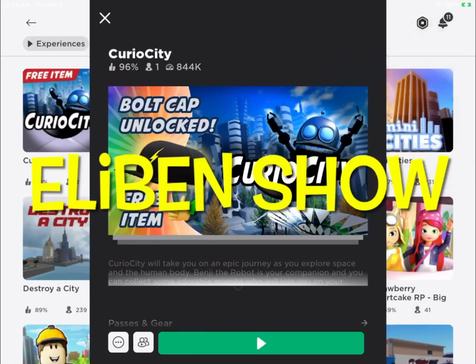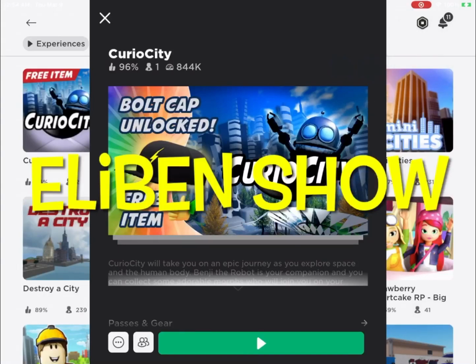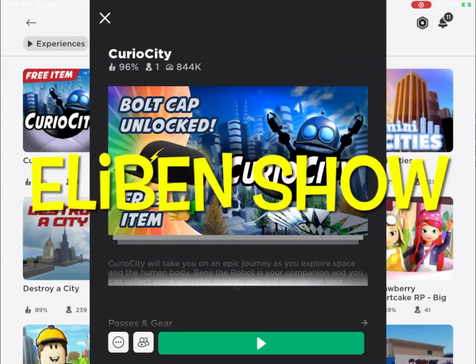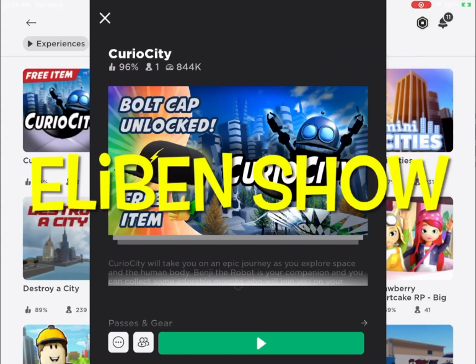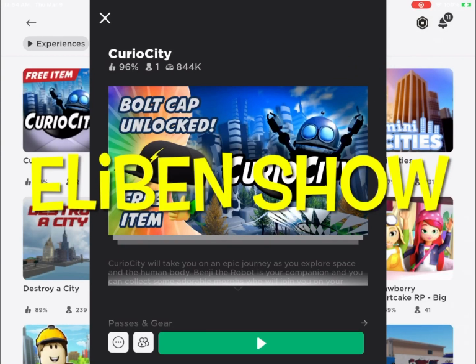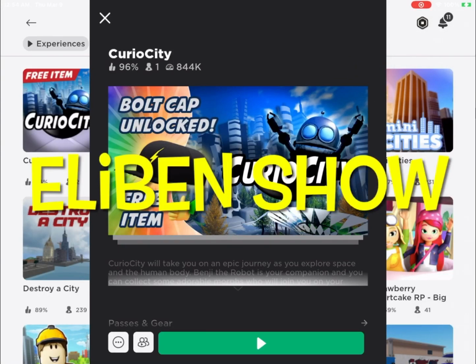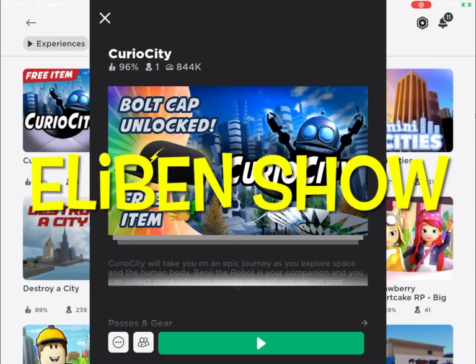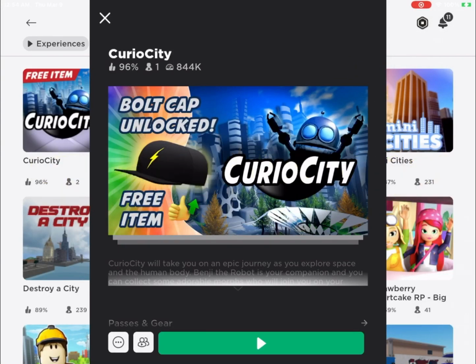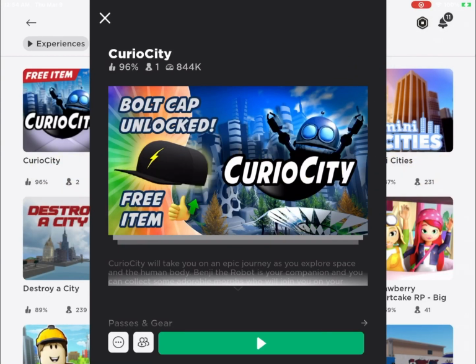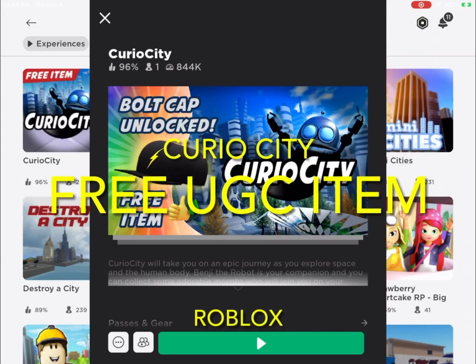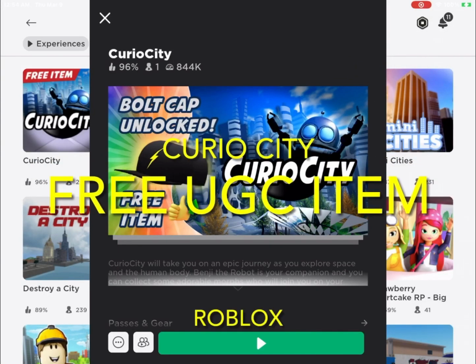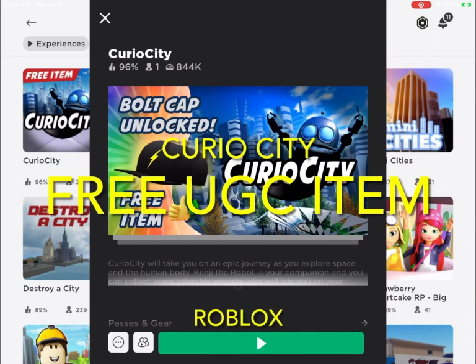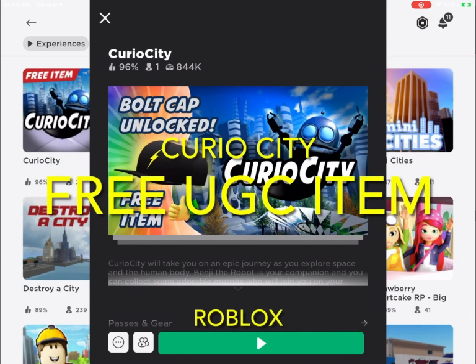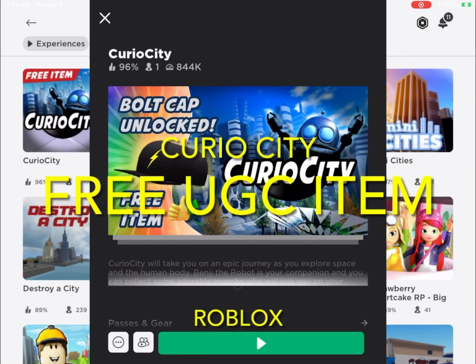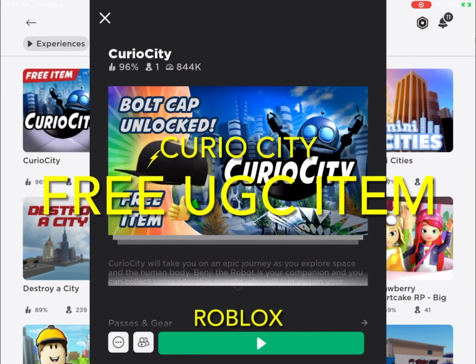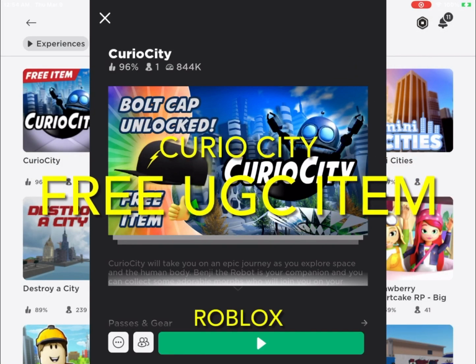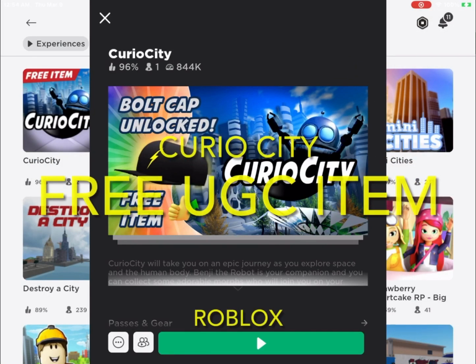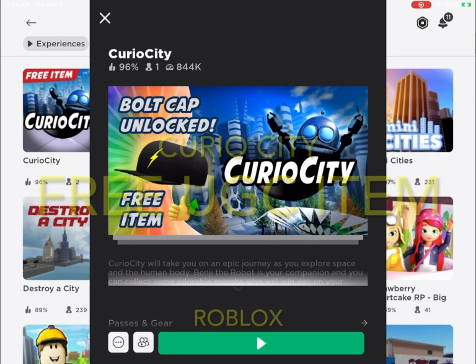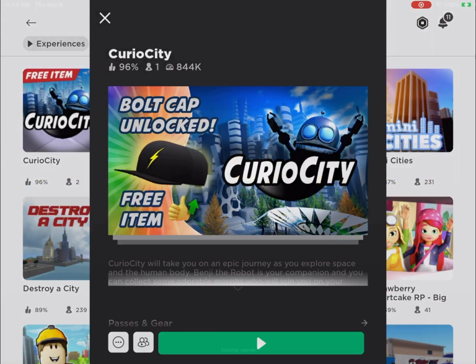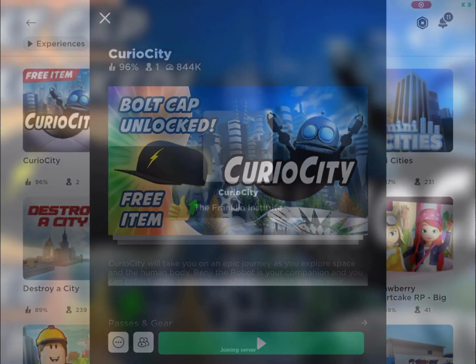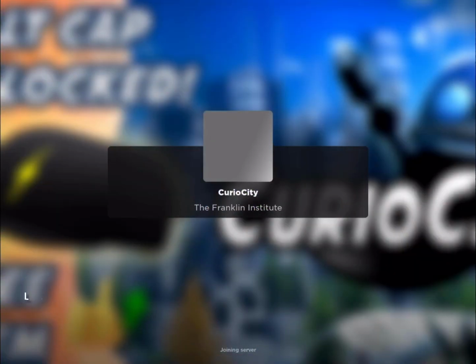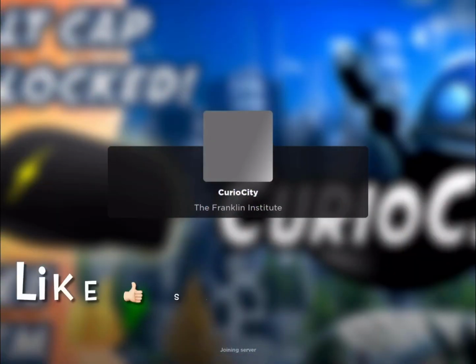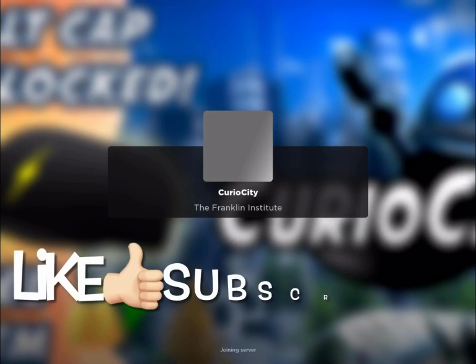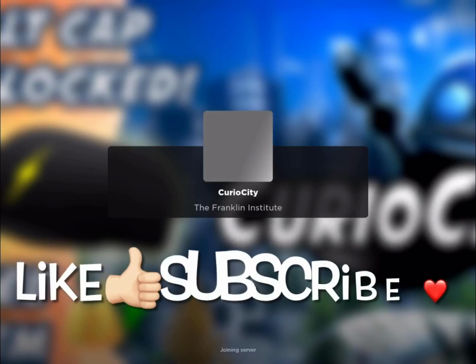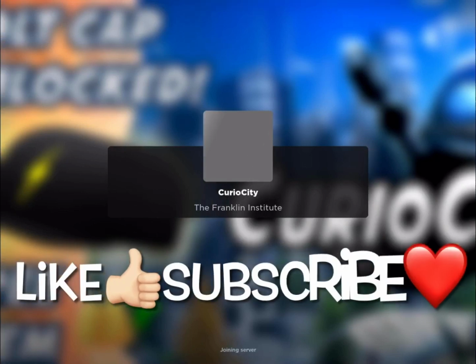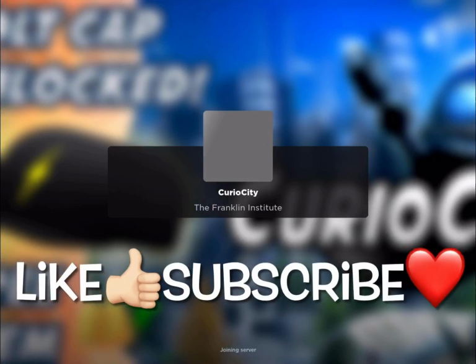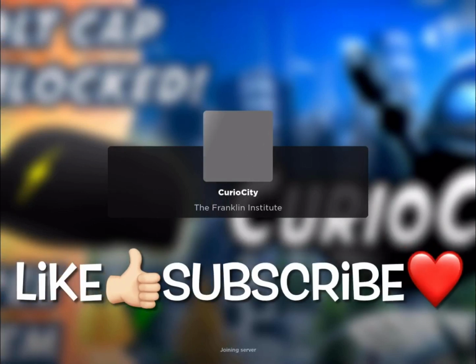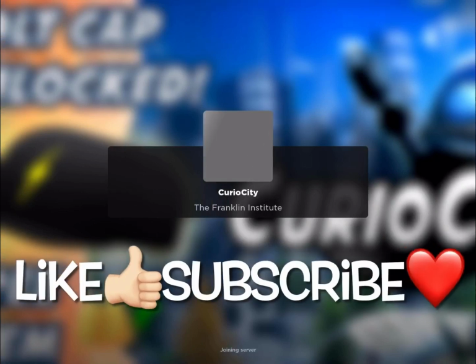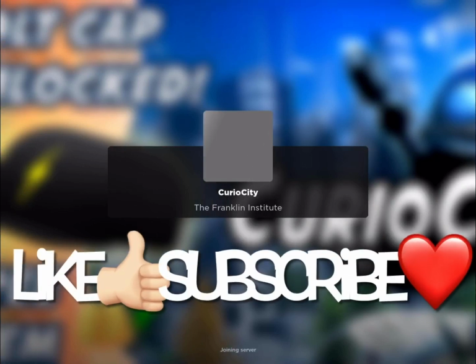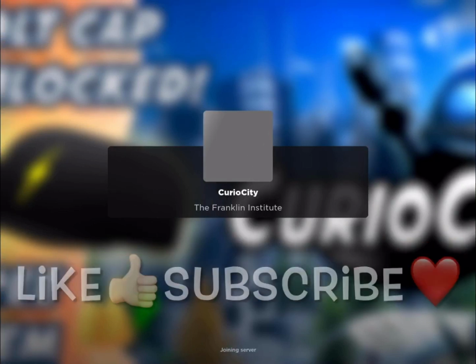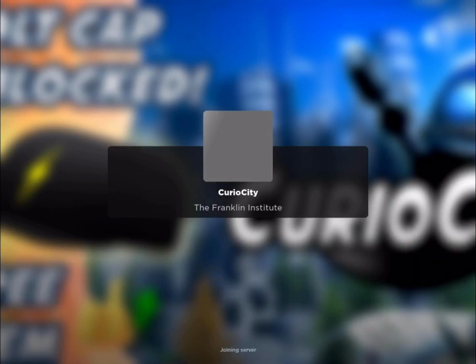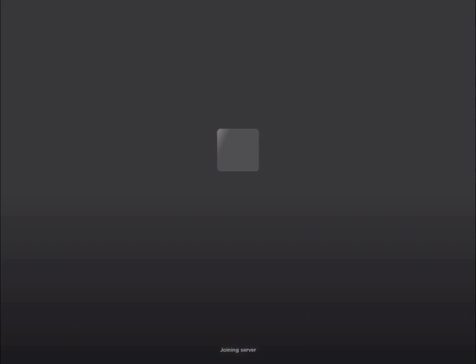Hey guys! Ellie Bean Show is back with another free item on CurioCity. While we're logging in, don't forget to like and subscribe.